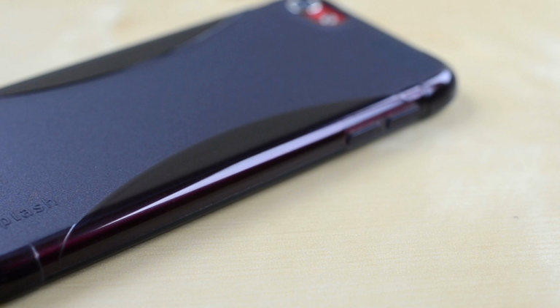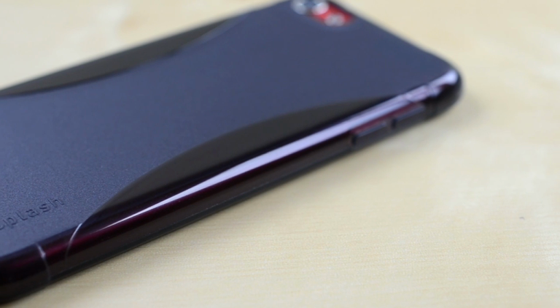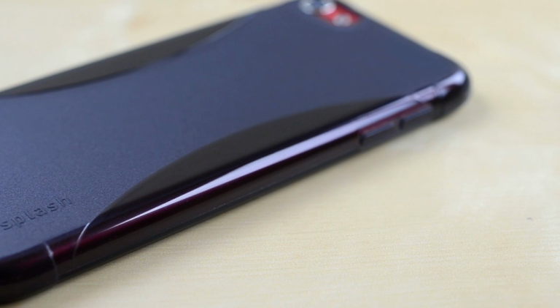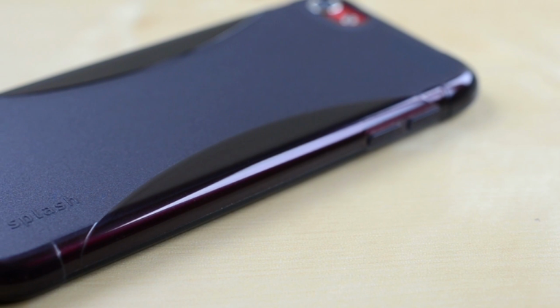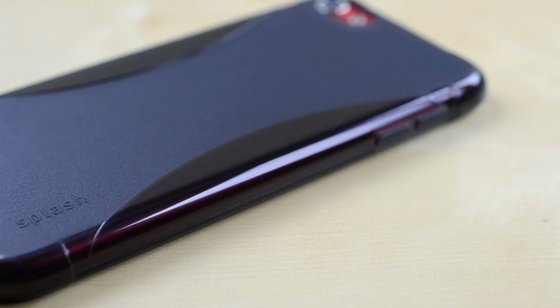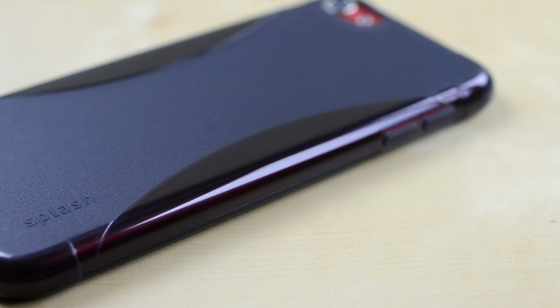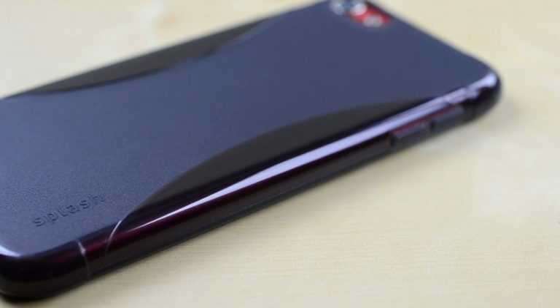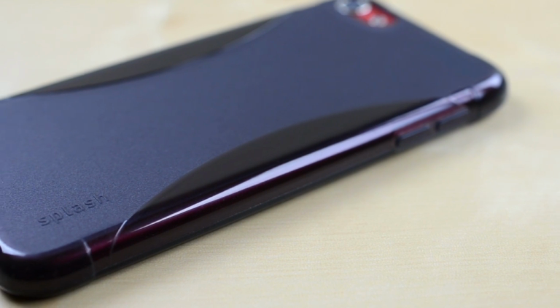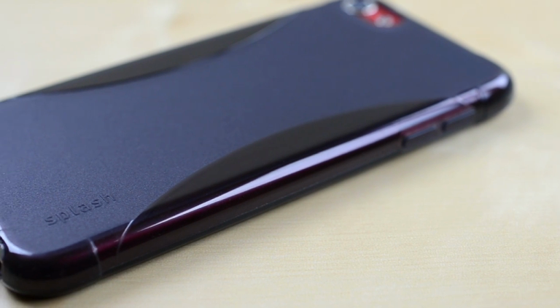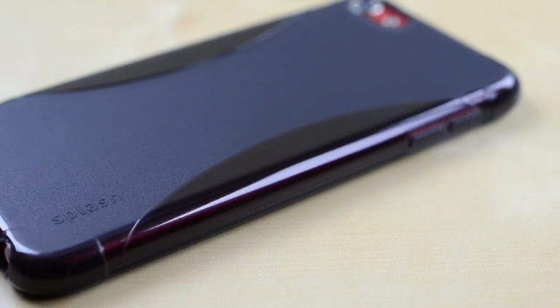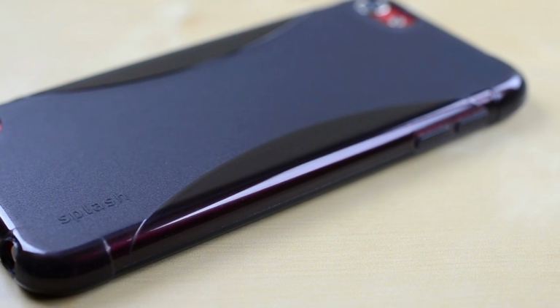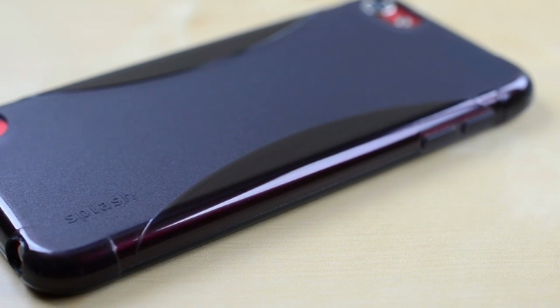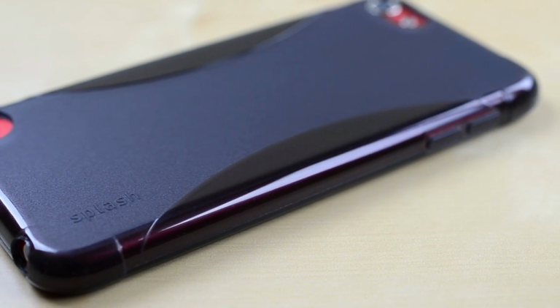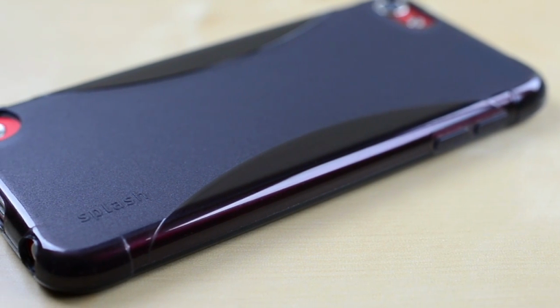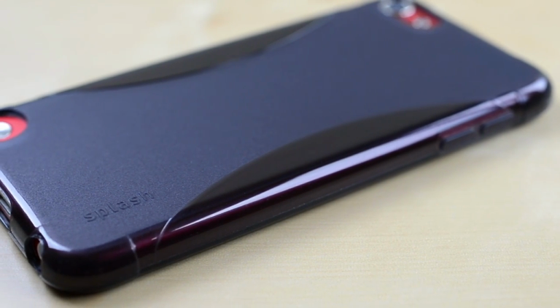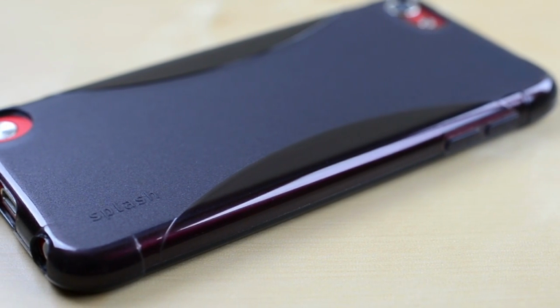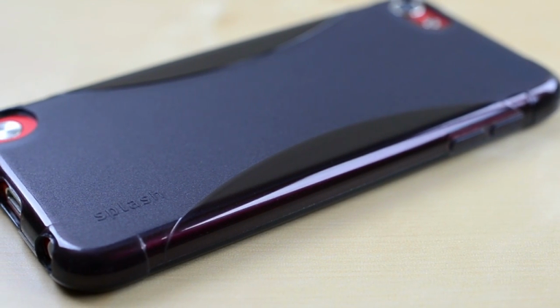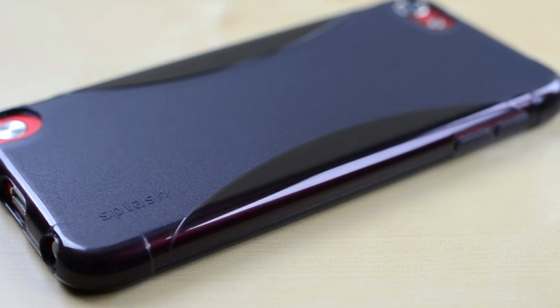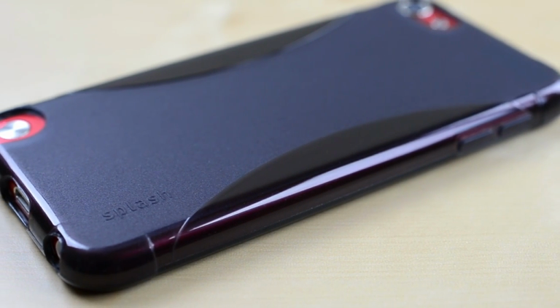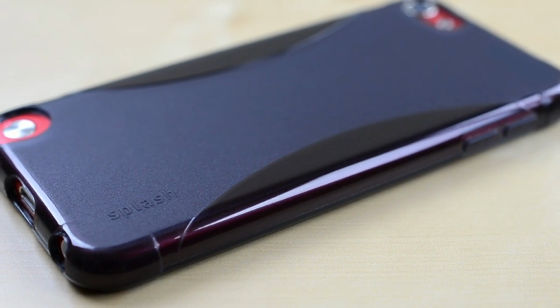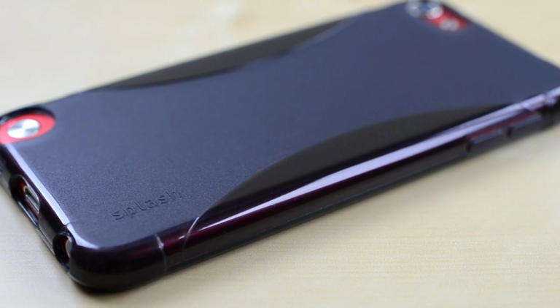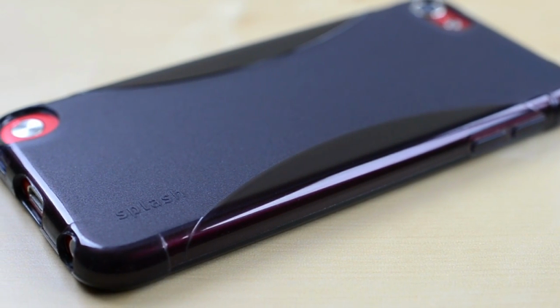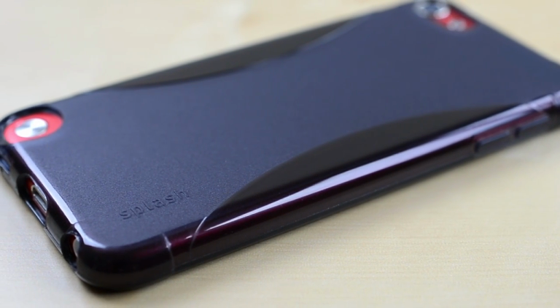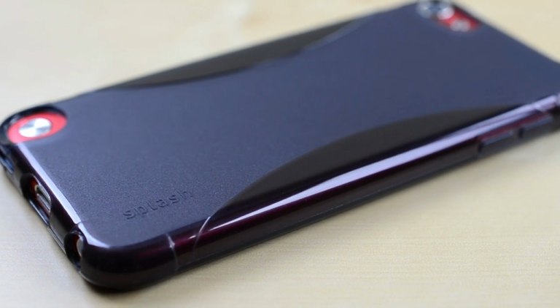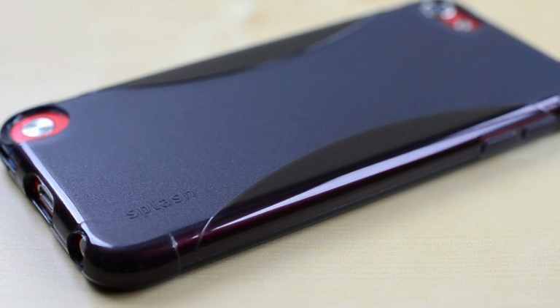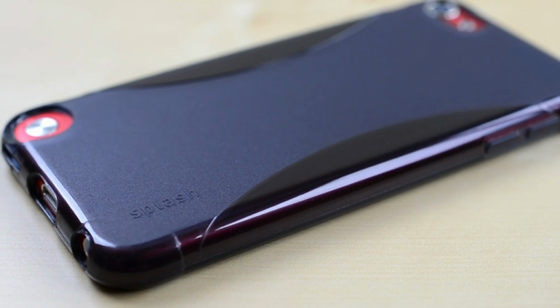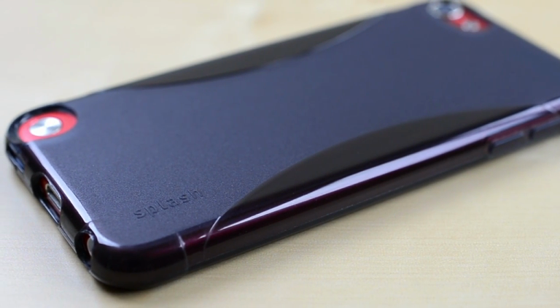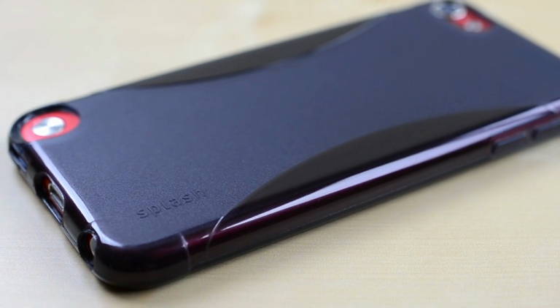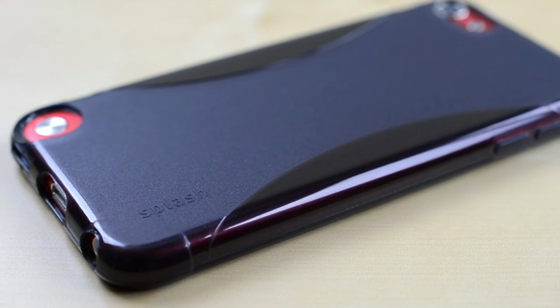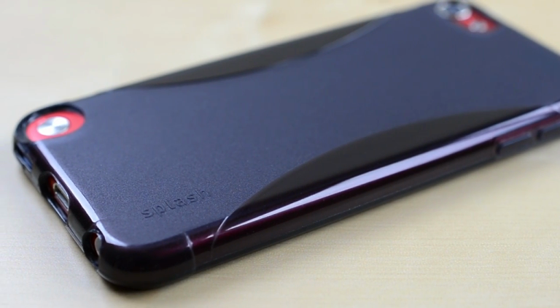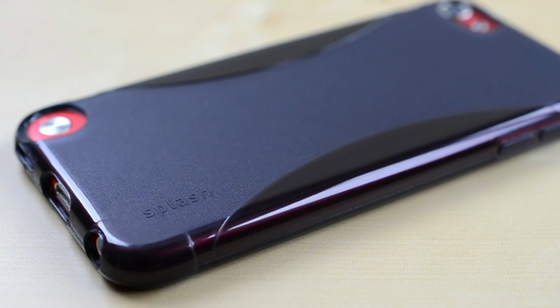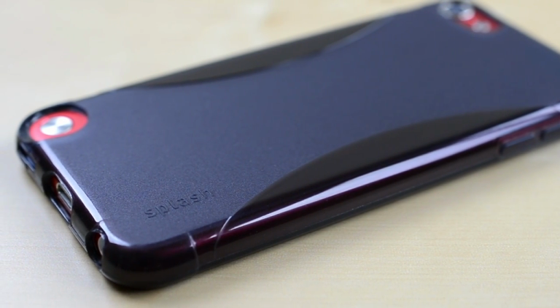The case has two textures: a smooth rubber on the sides and a more durable plastic on the back, which feels quite nice.